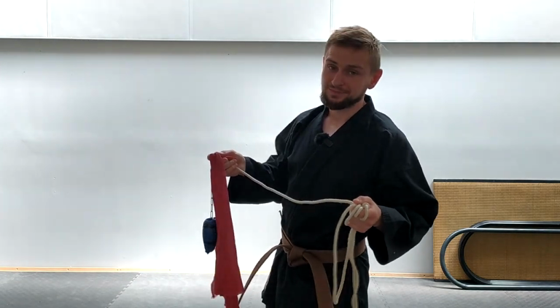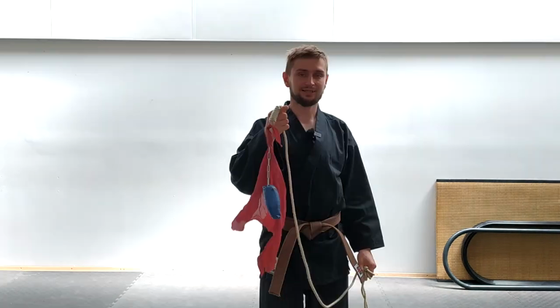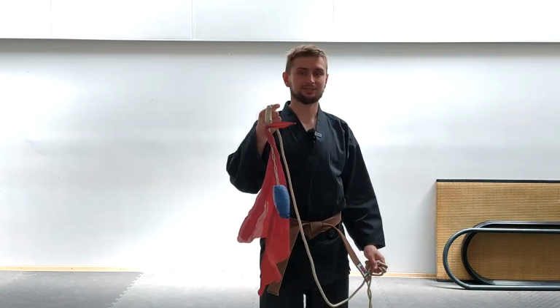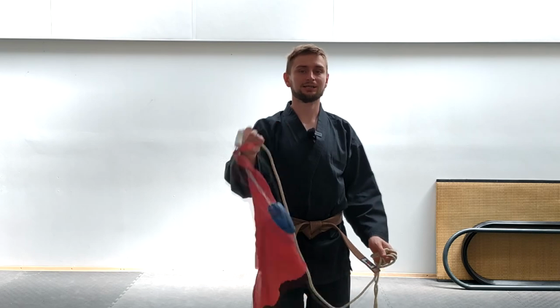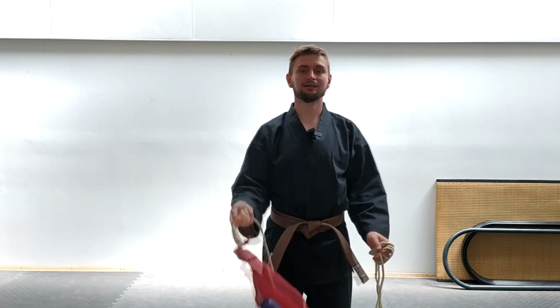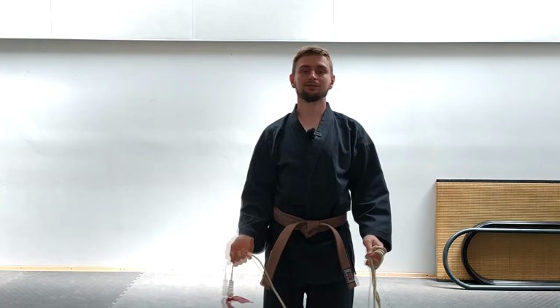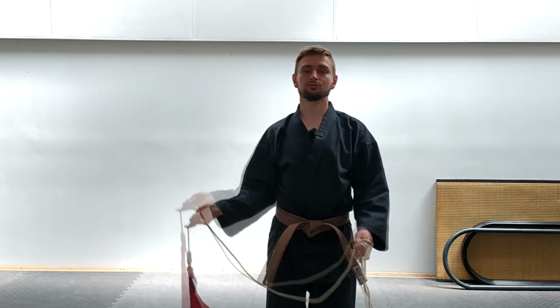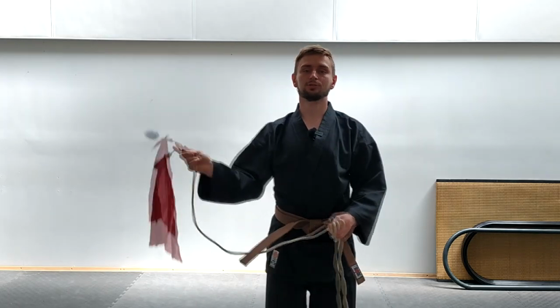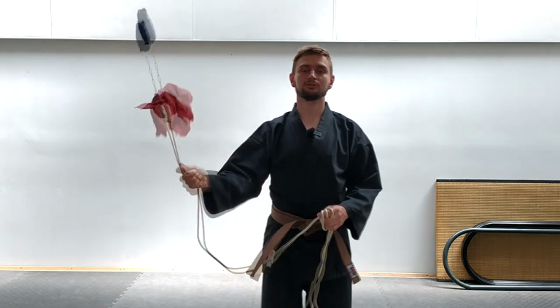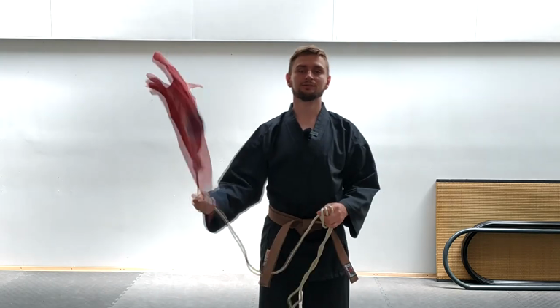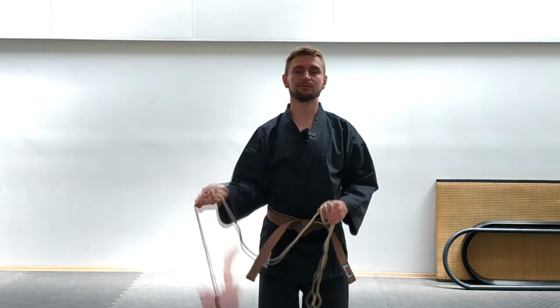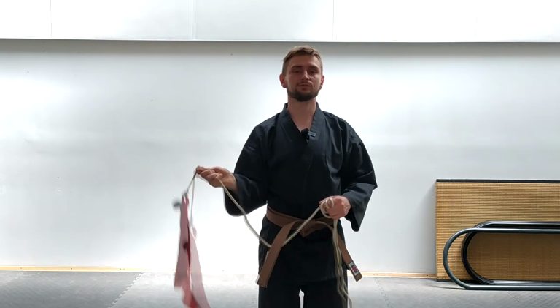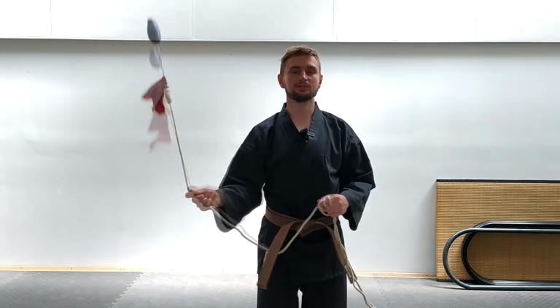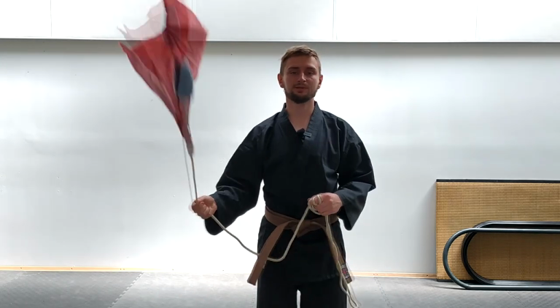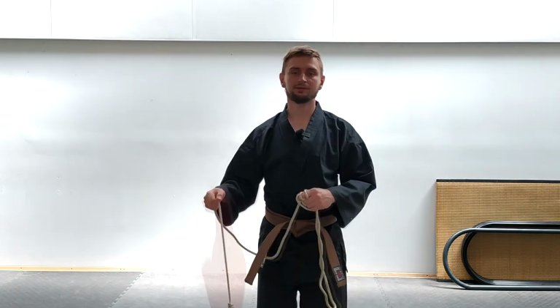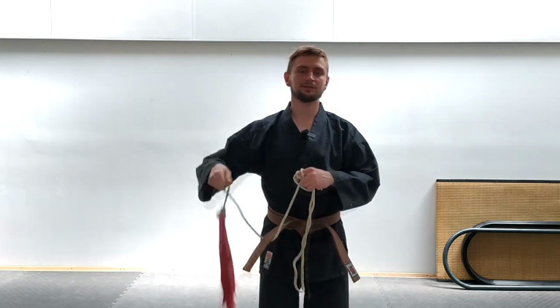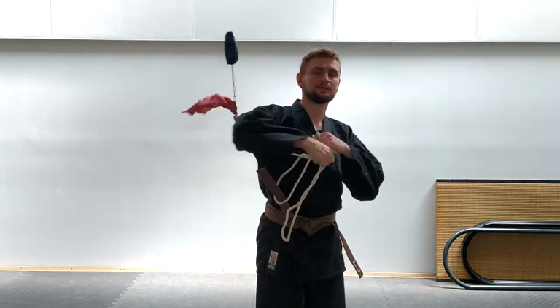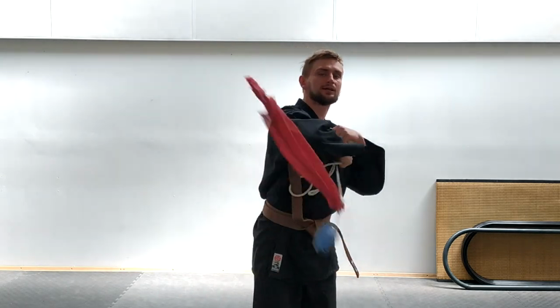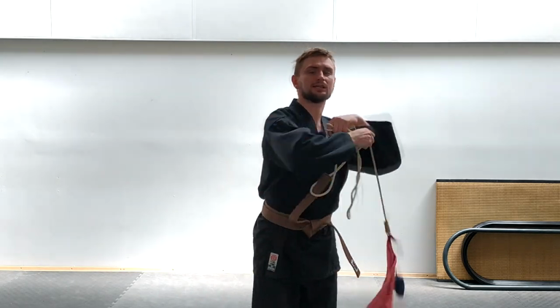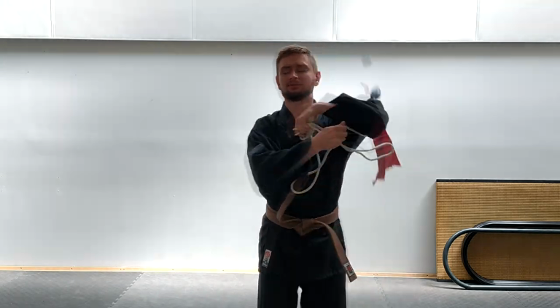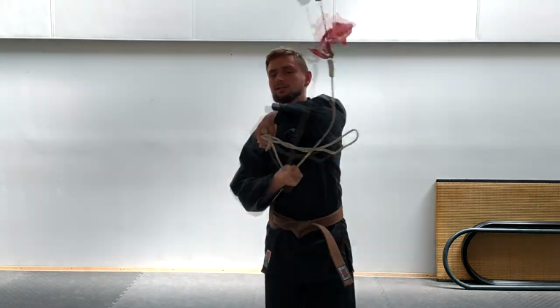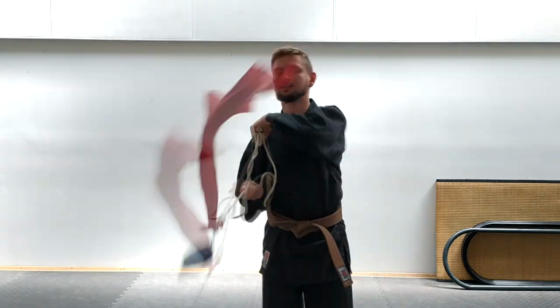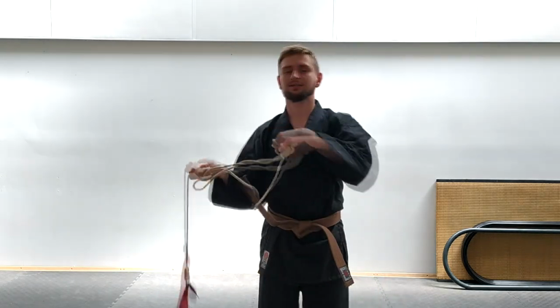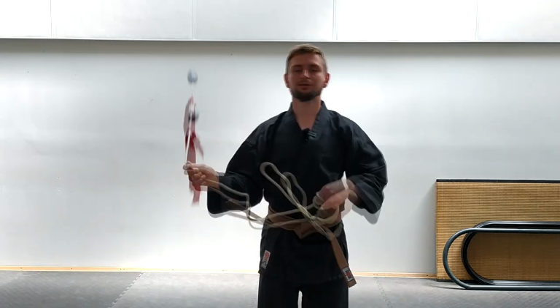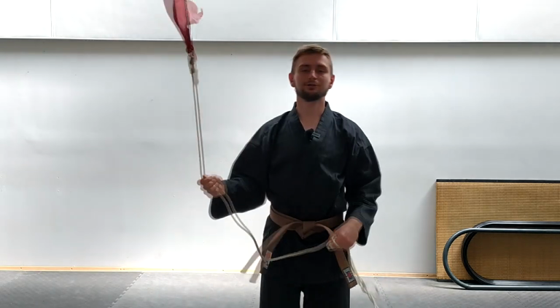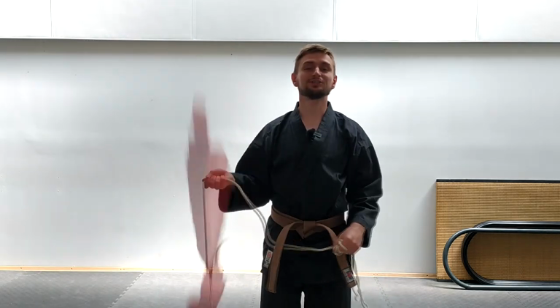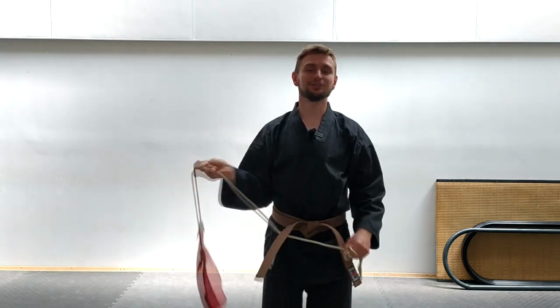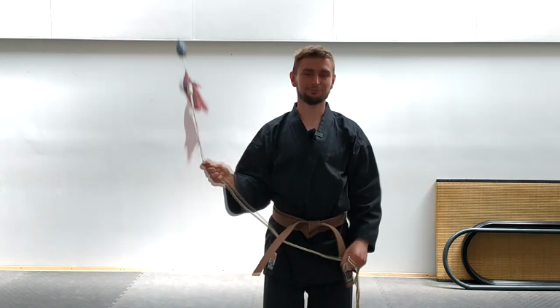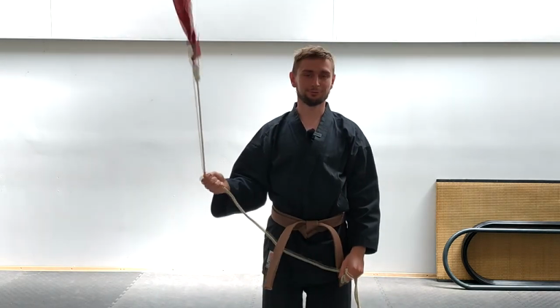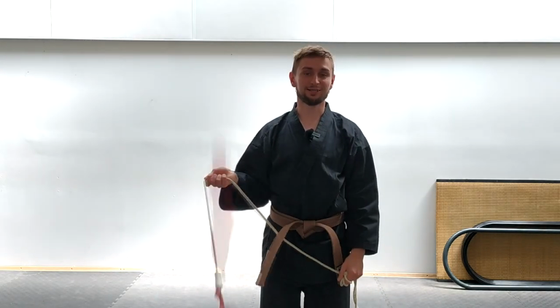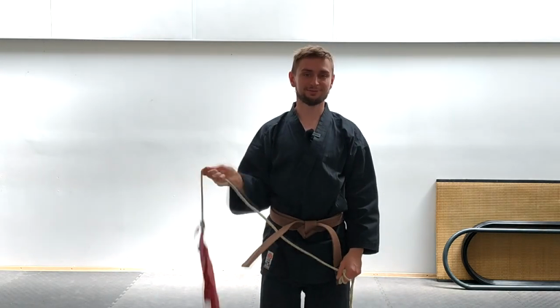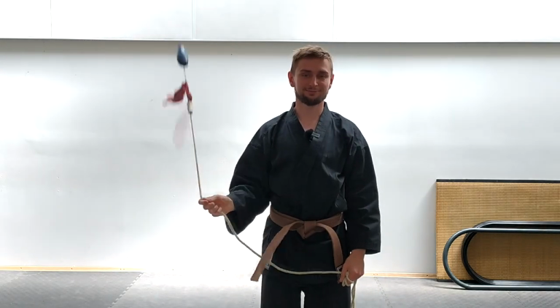Okay, so now I'm going to show you some clips from my sparring, and after that we'll see what's next.